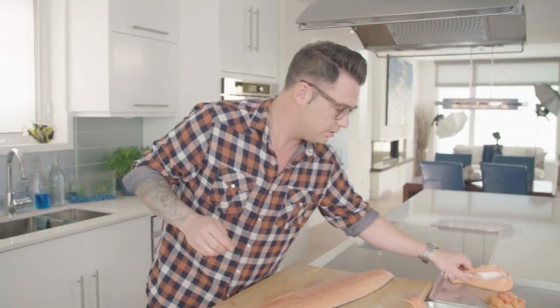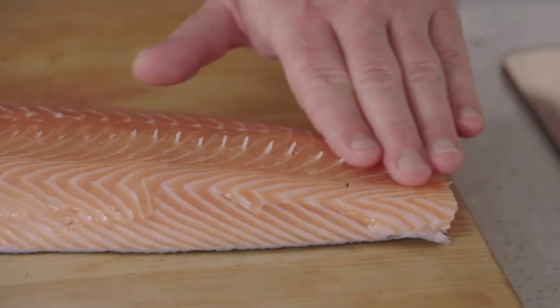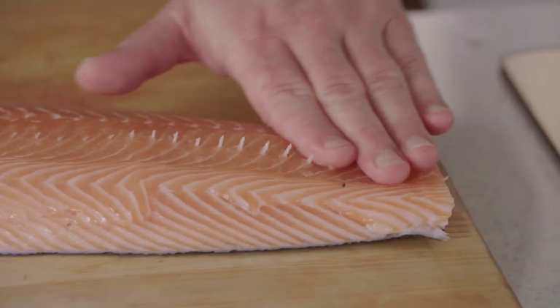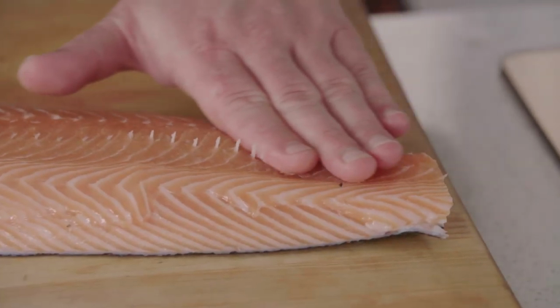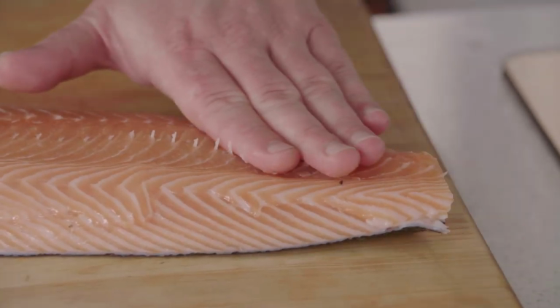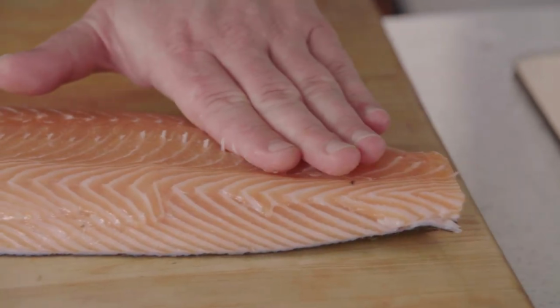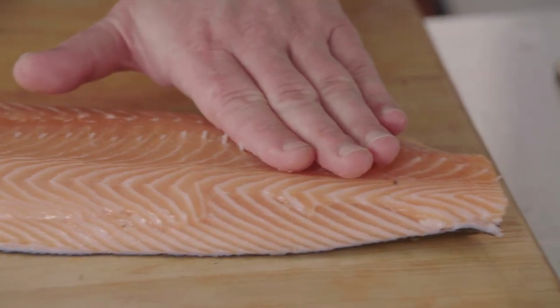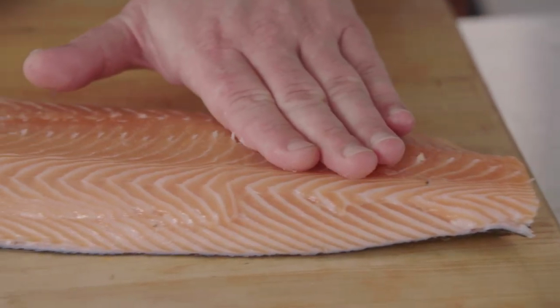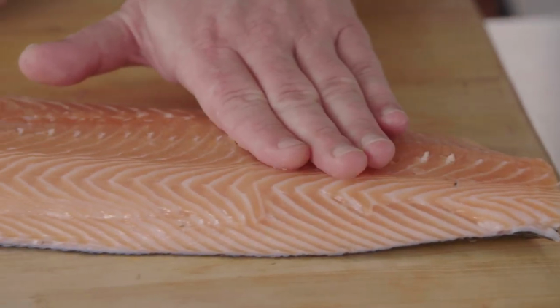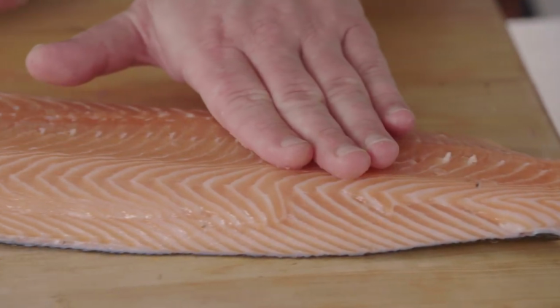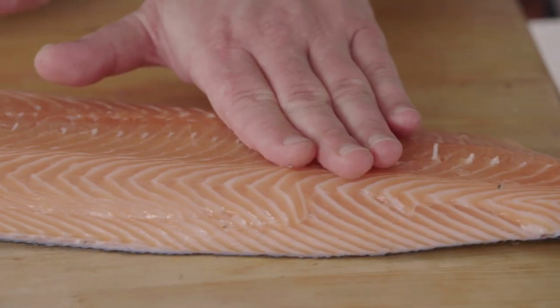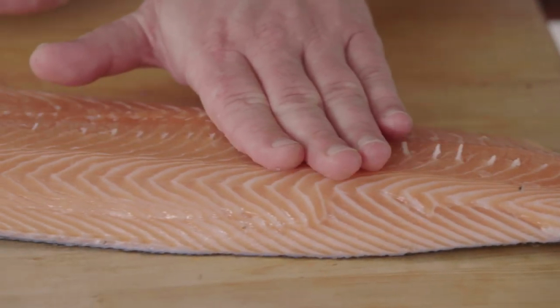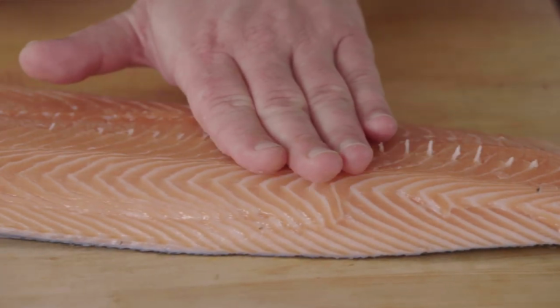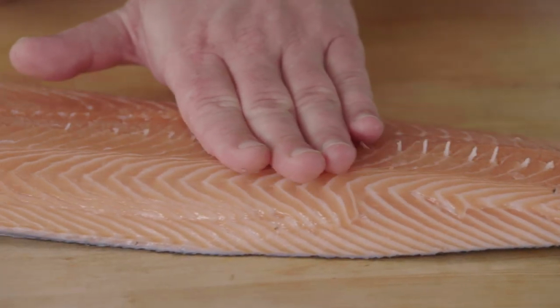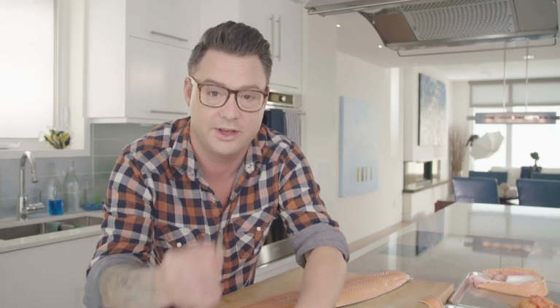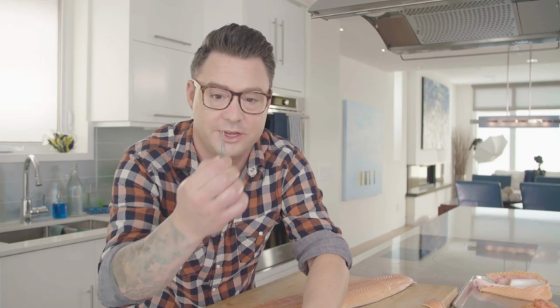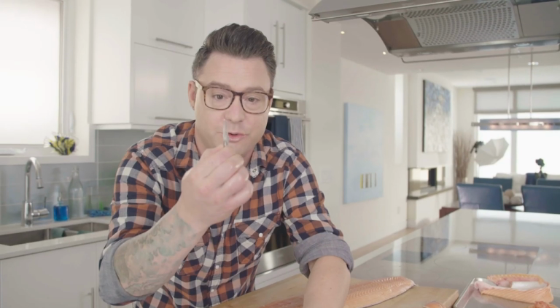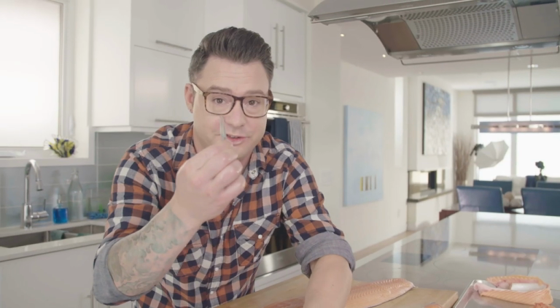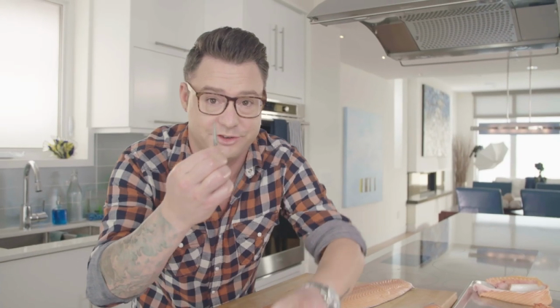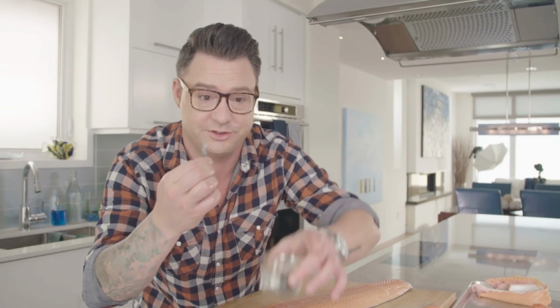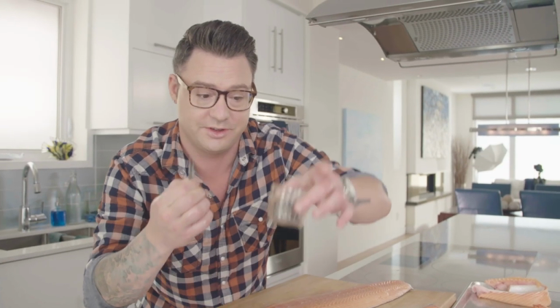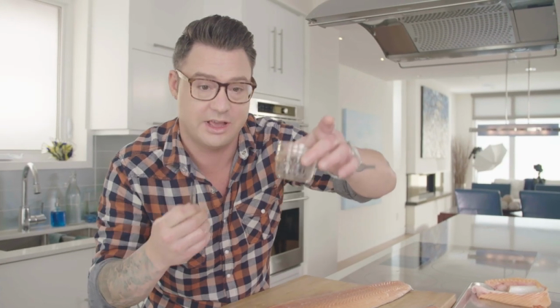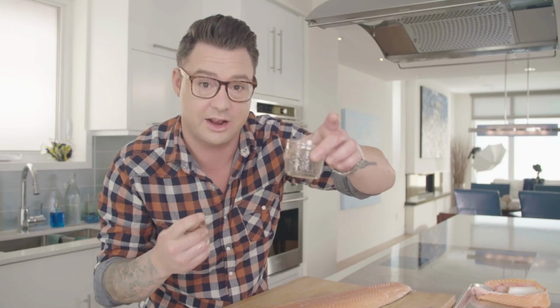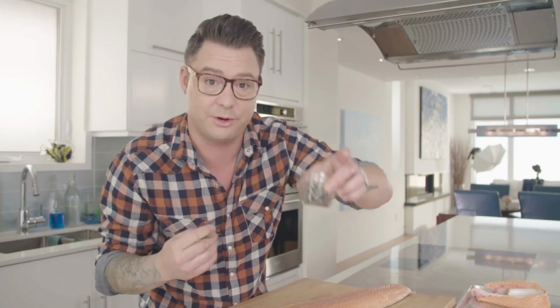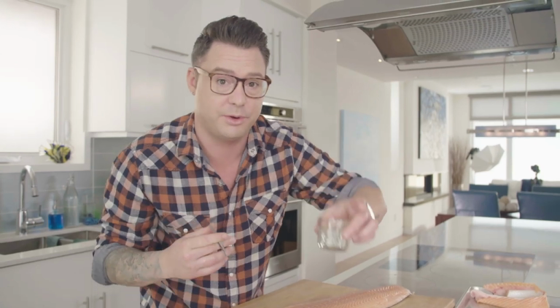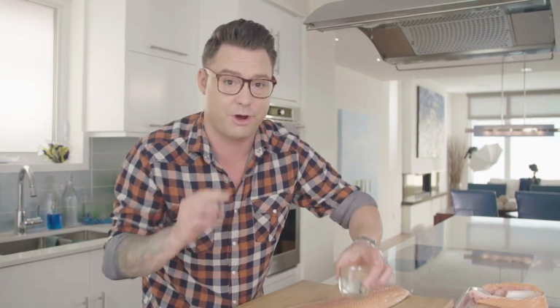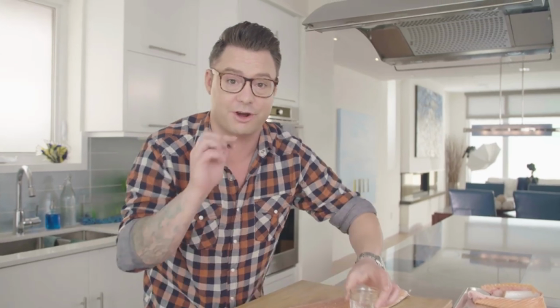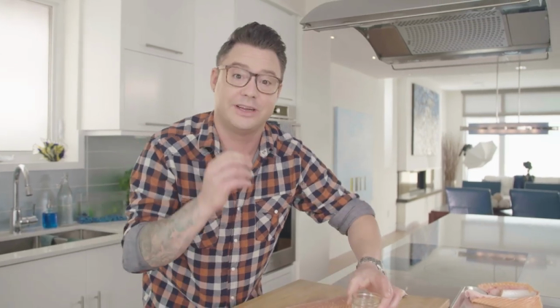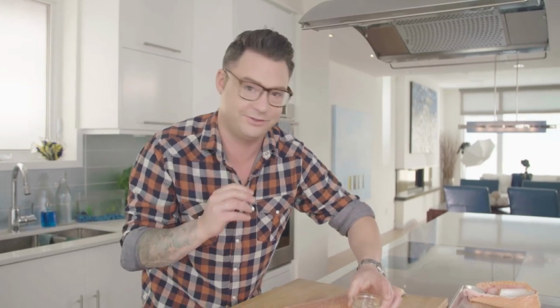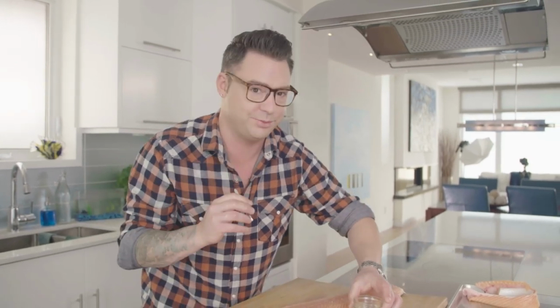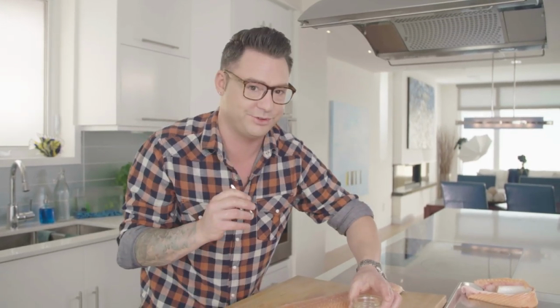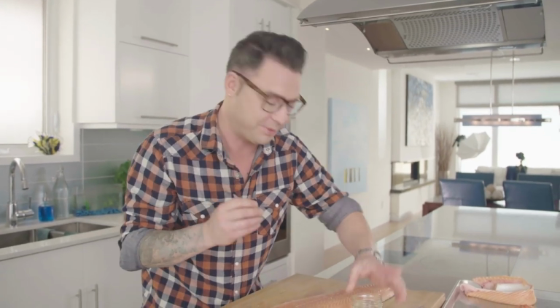There's a little line of pin bones here — tweezers and a little bit of water. It's super simple.